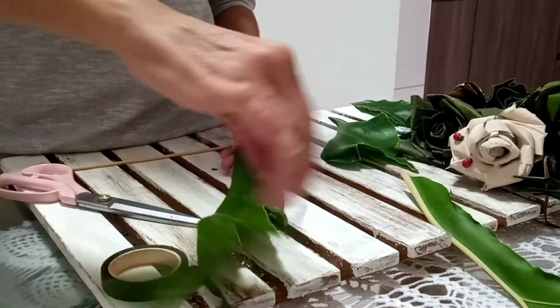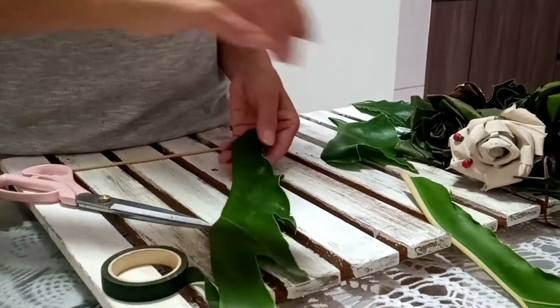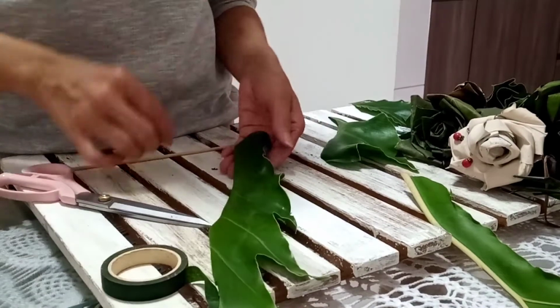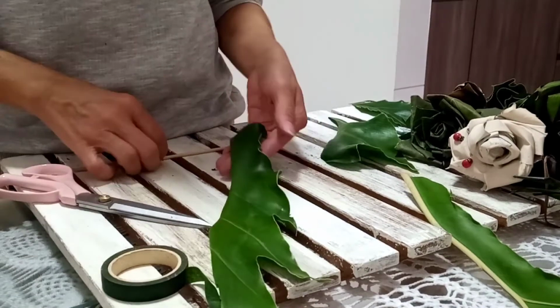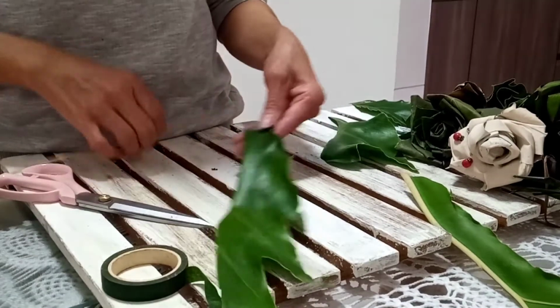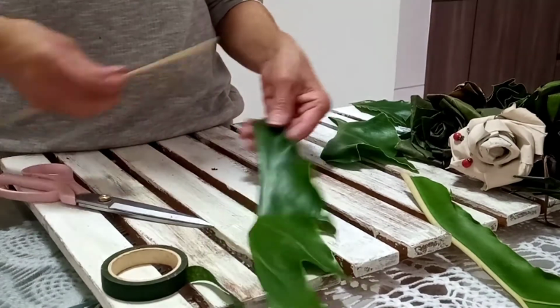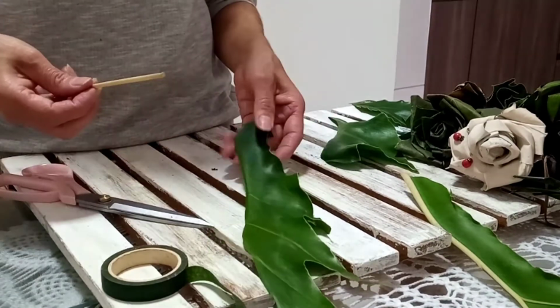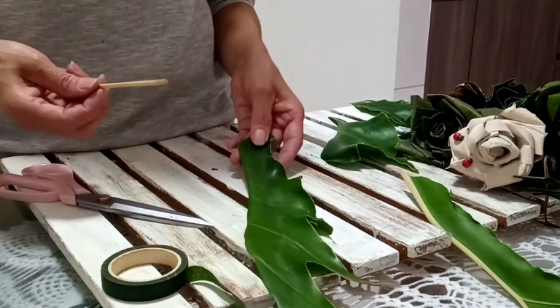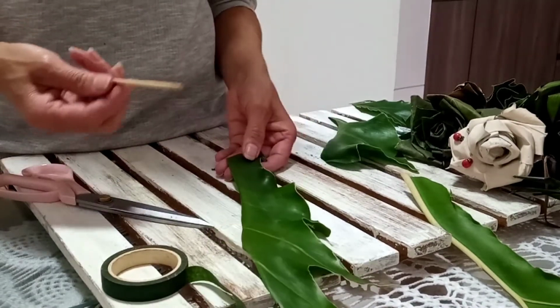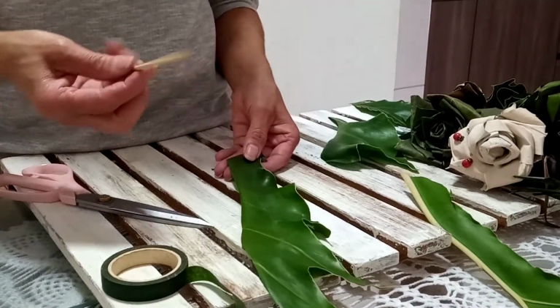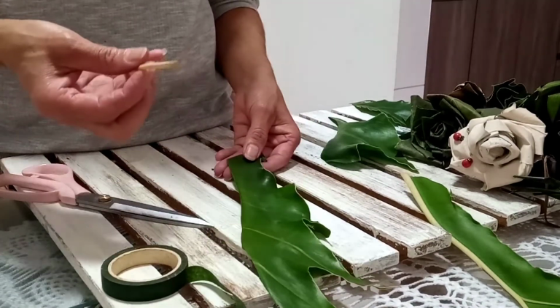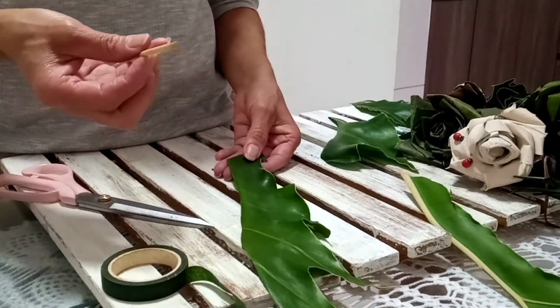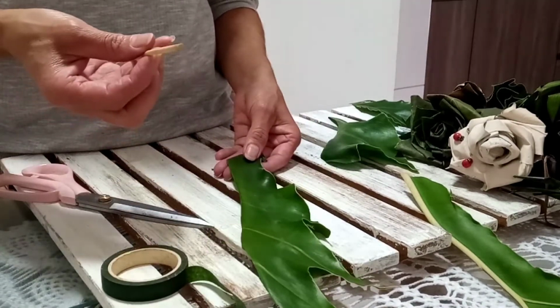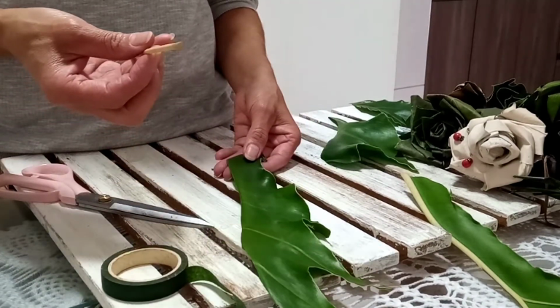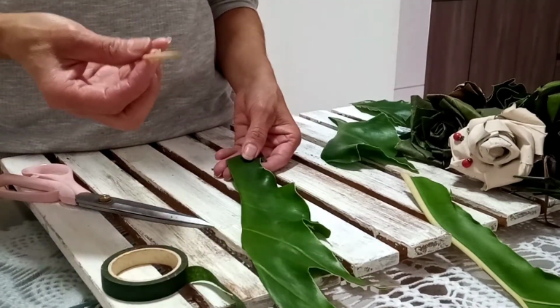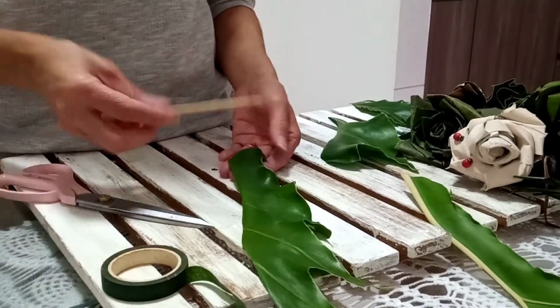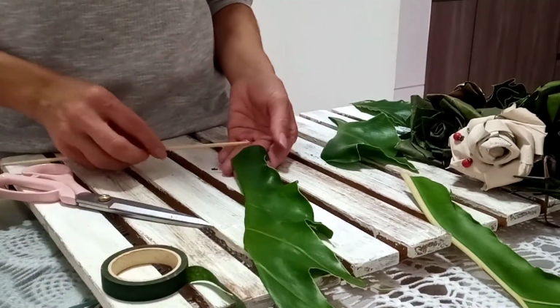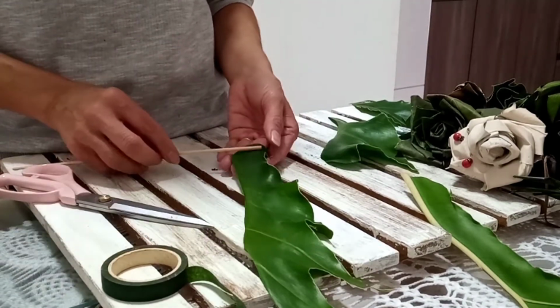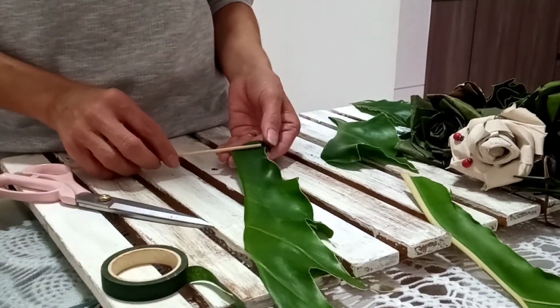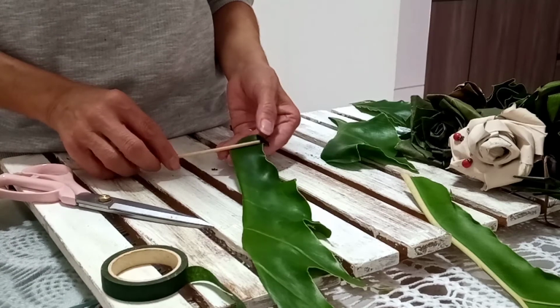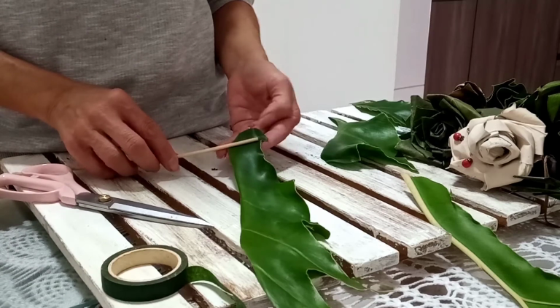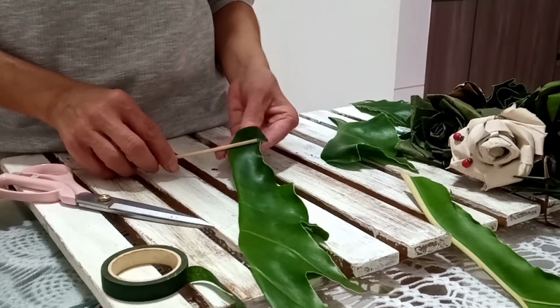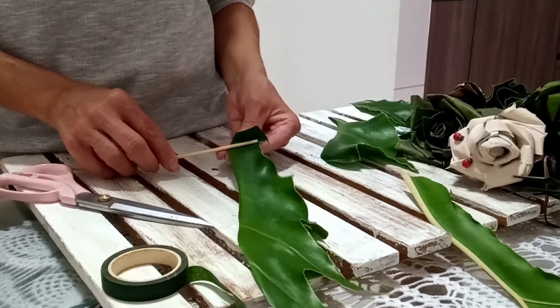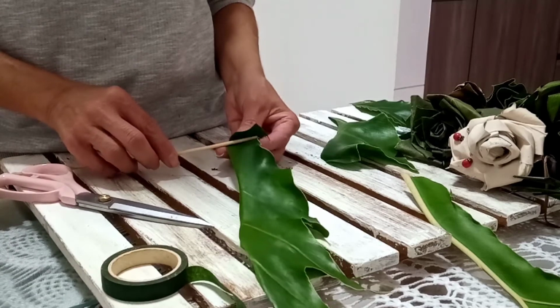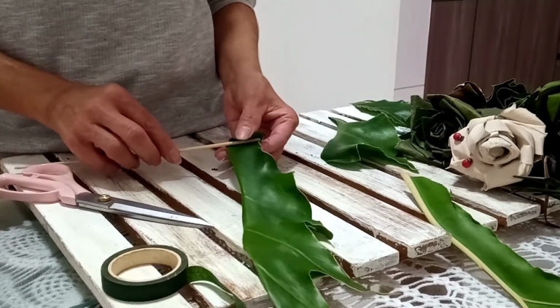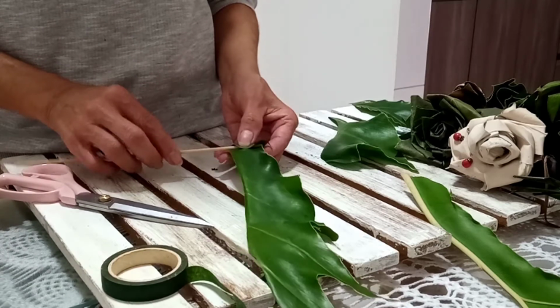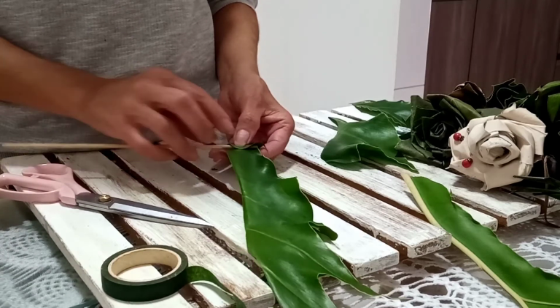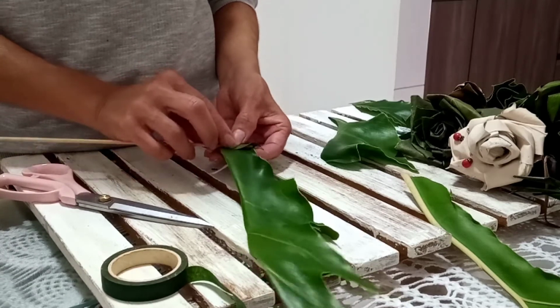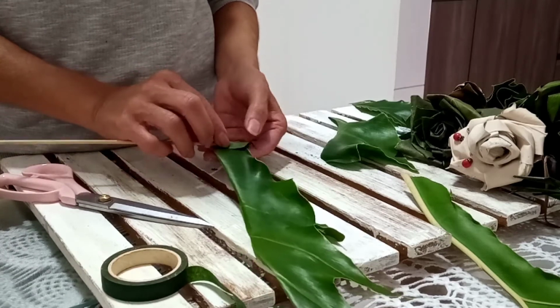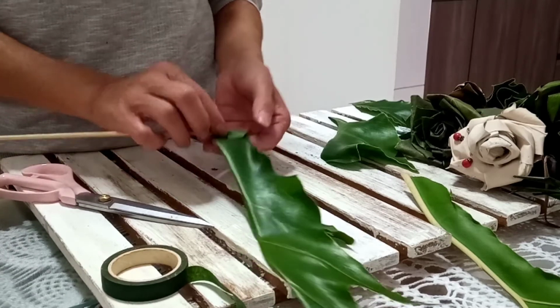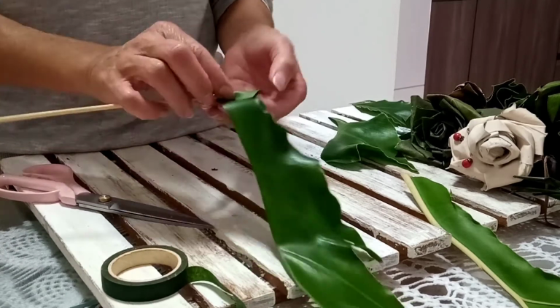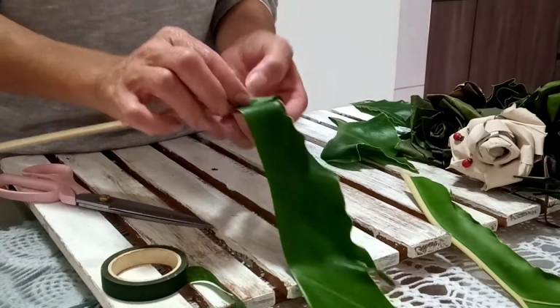Aqui é o floral tape, que a gente chama, que é próprio para flores.